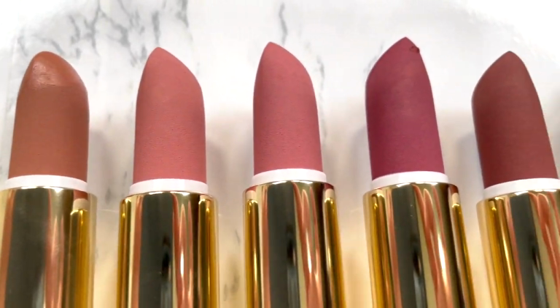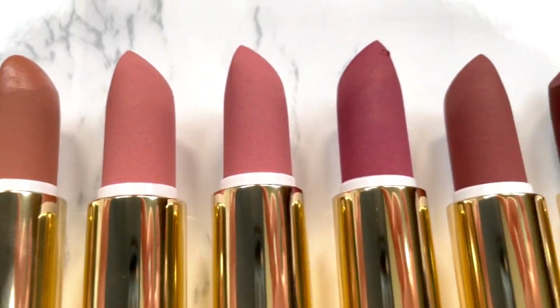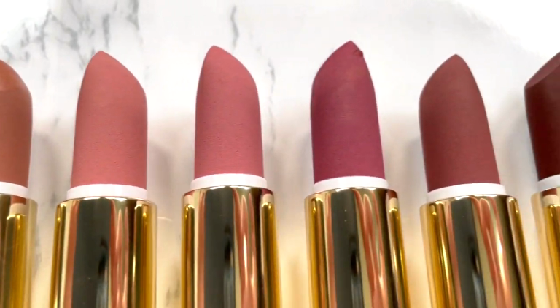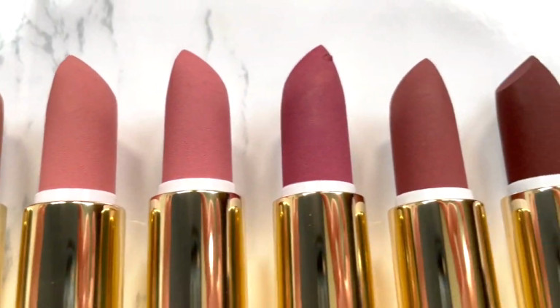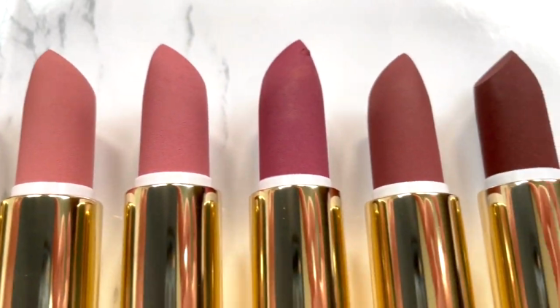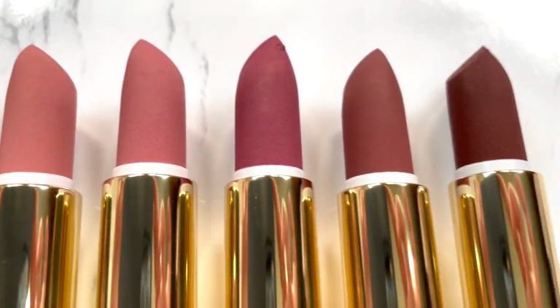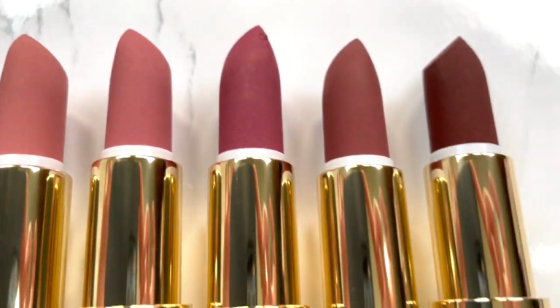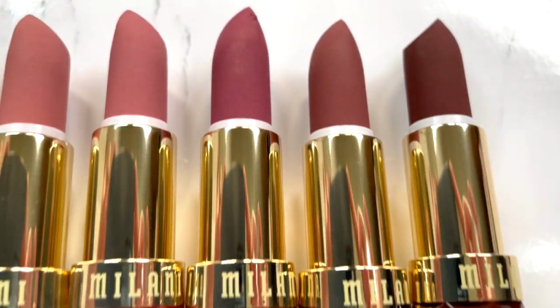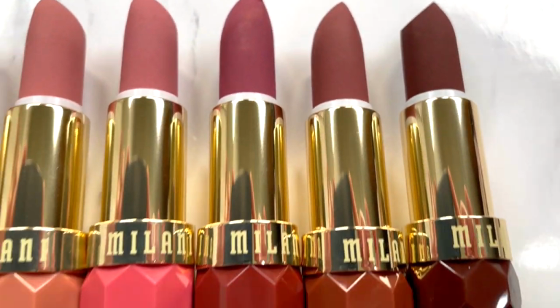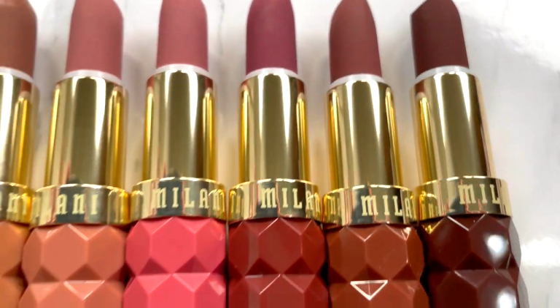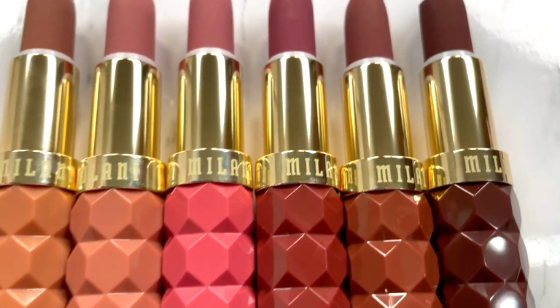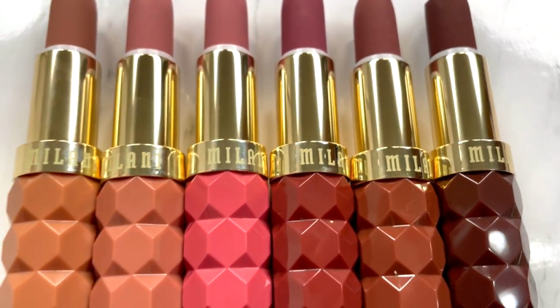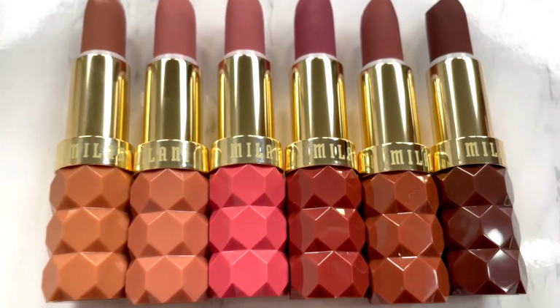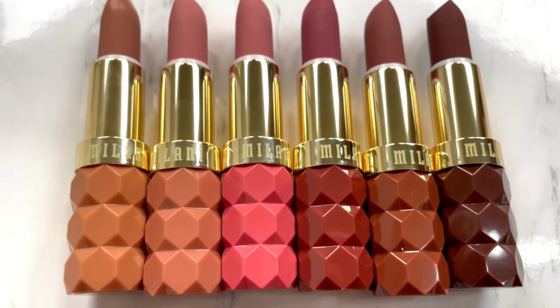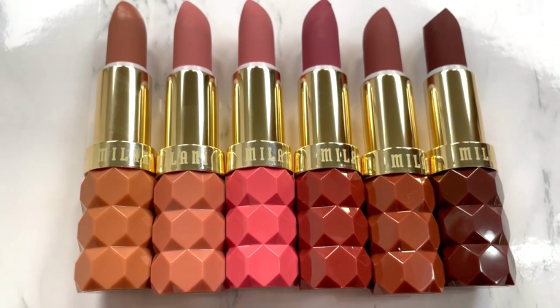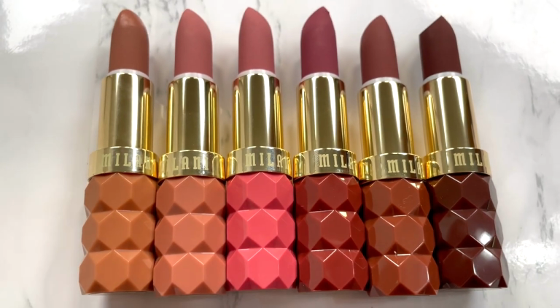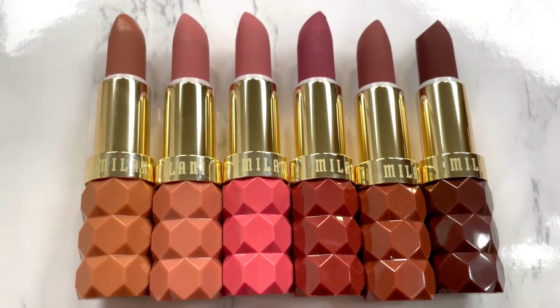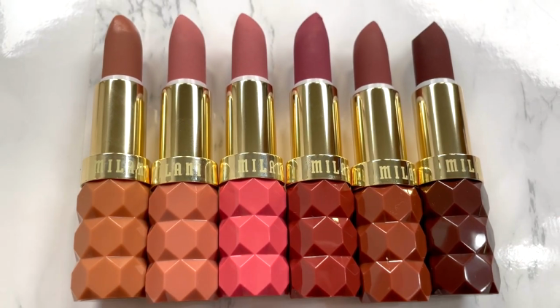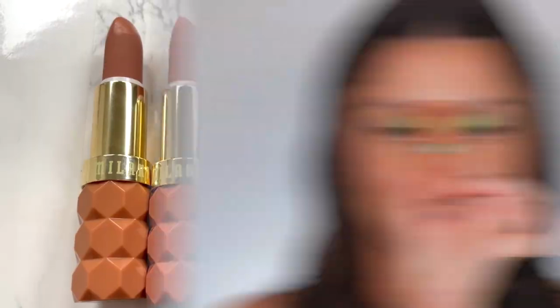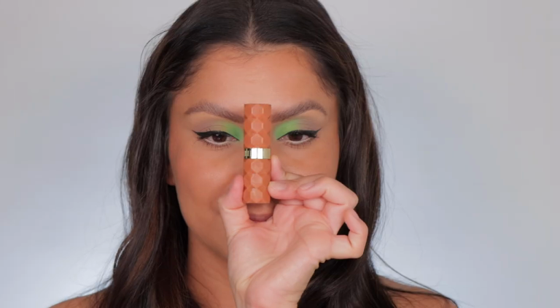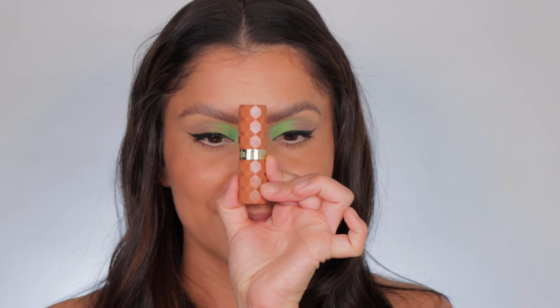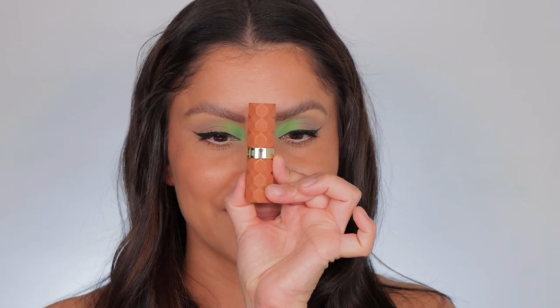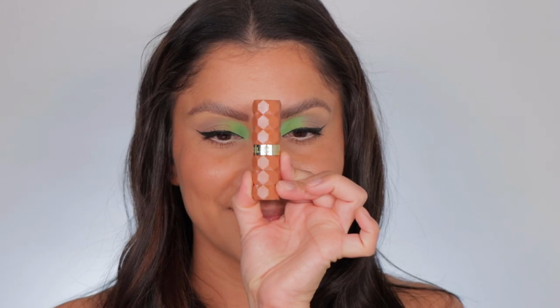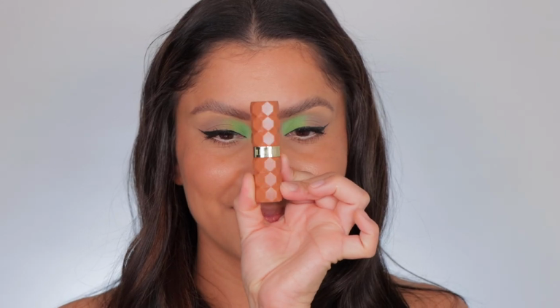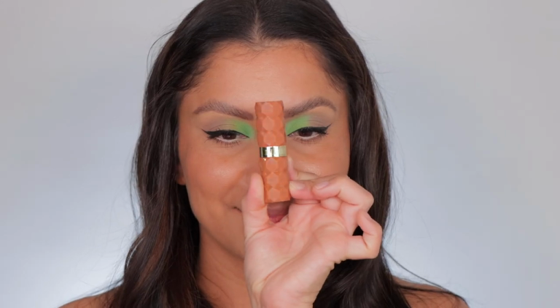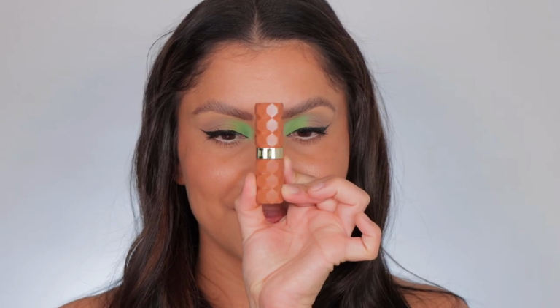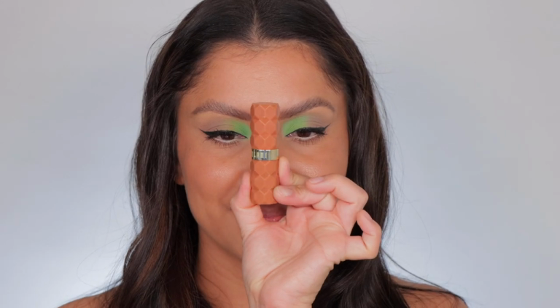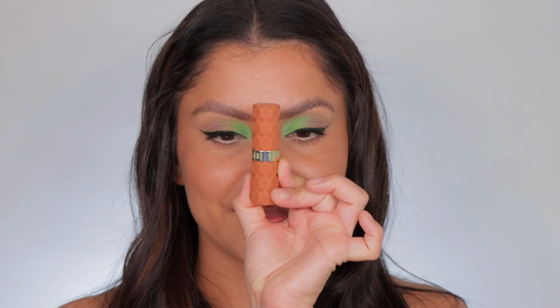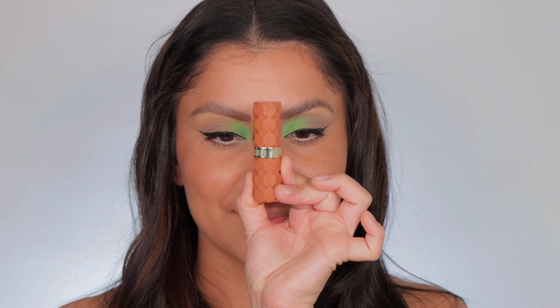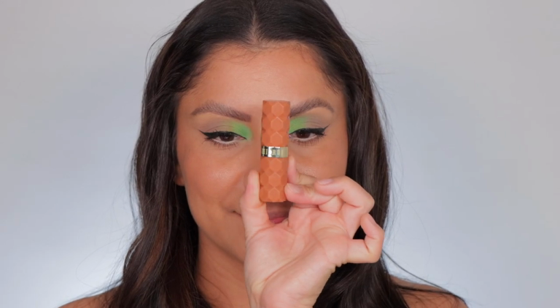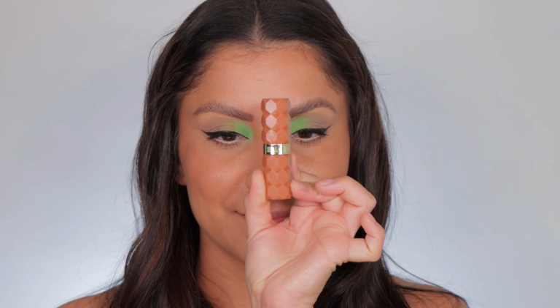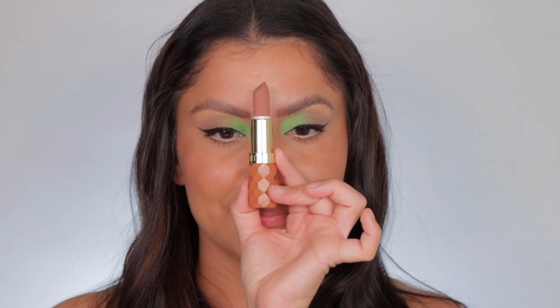Just want to give you a very close-up look. First one up is shade 420T.